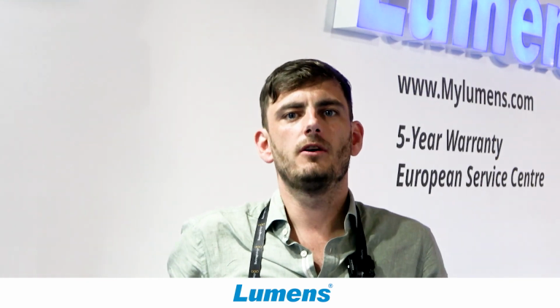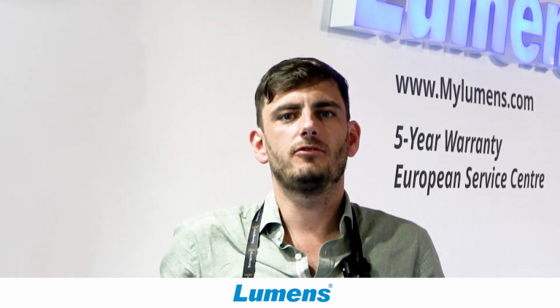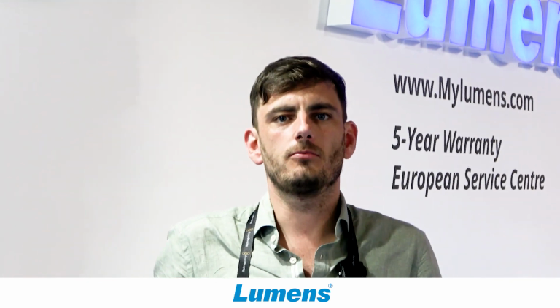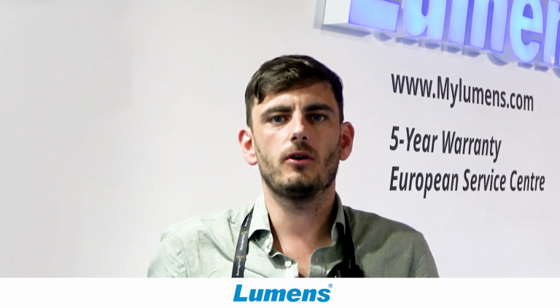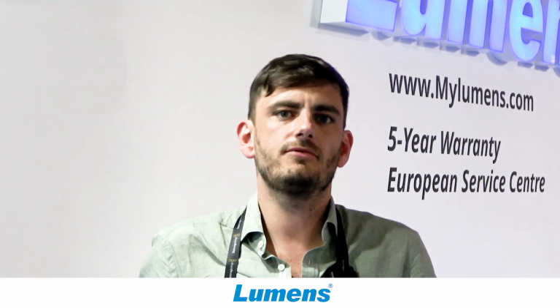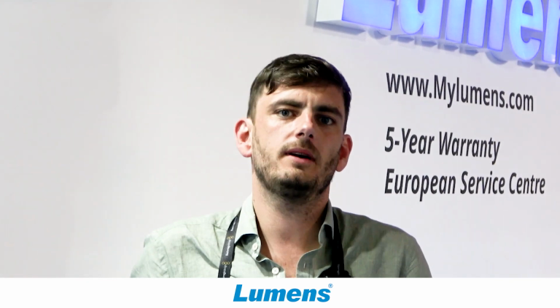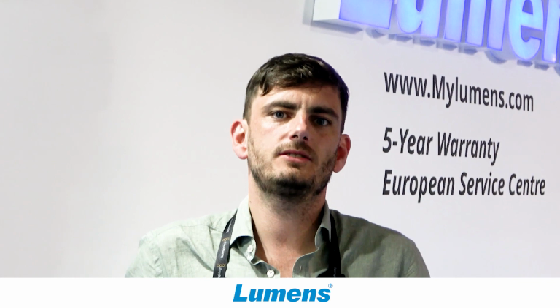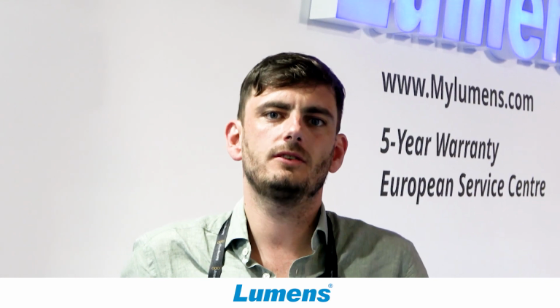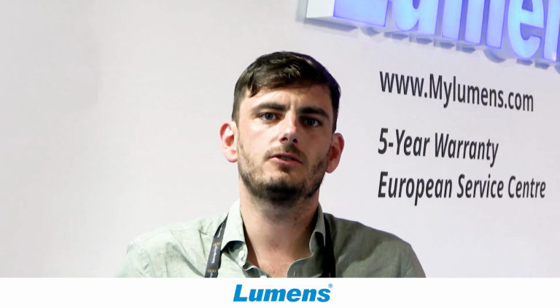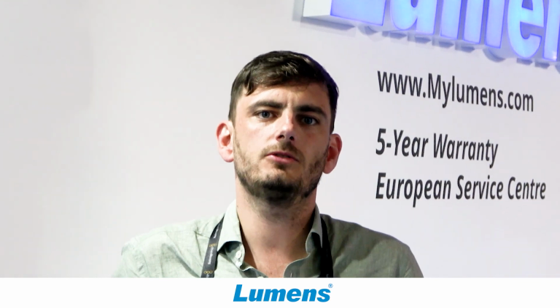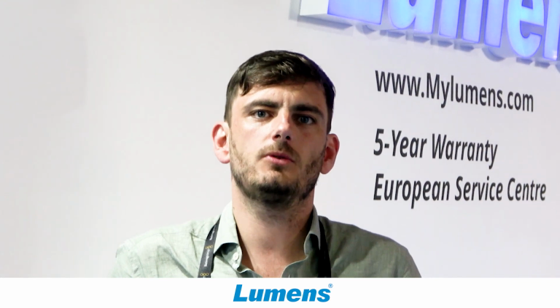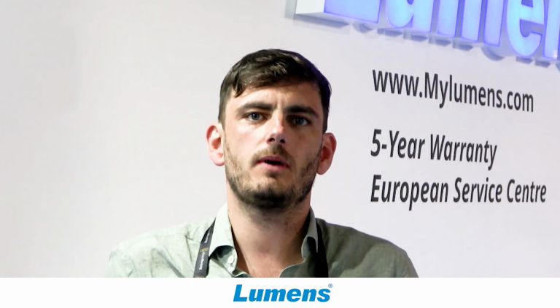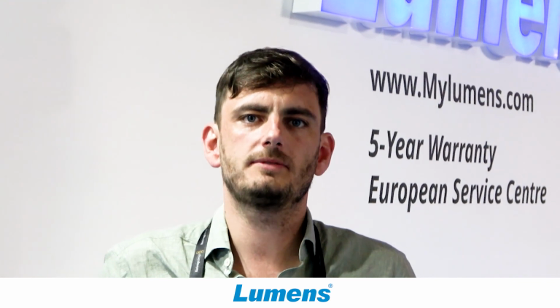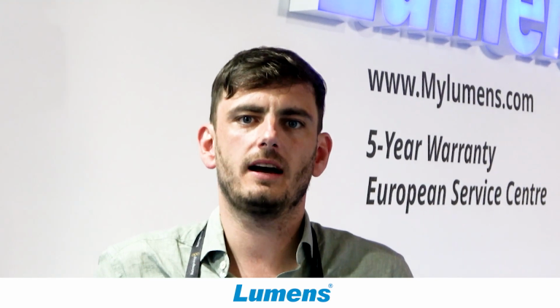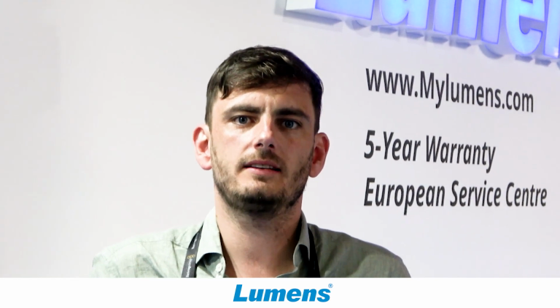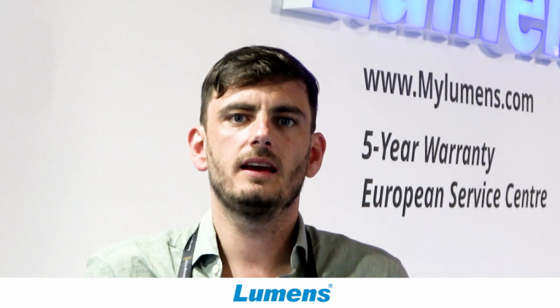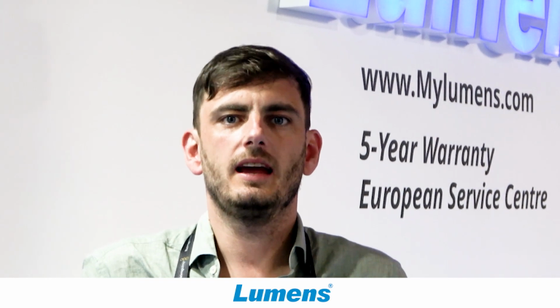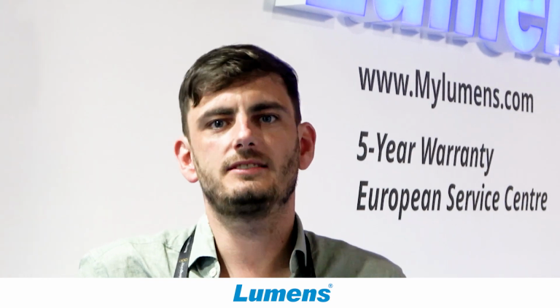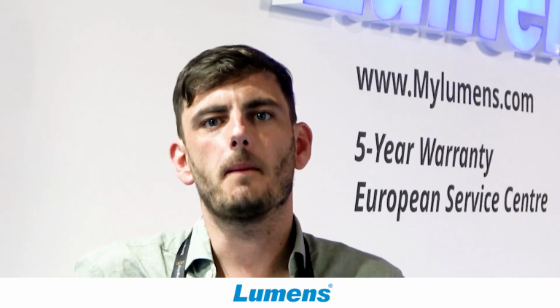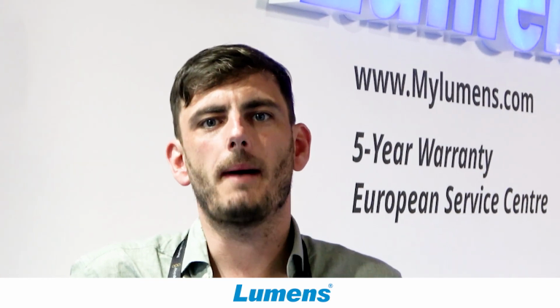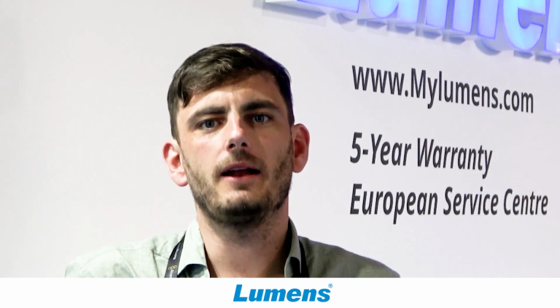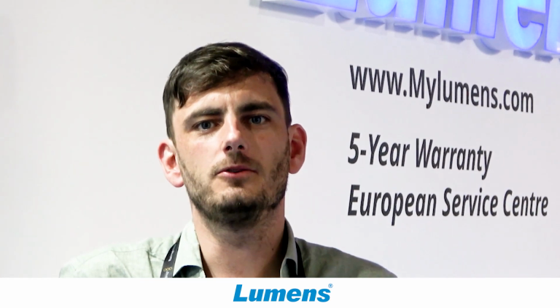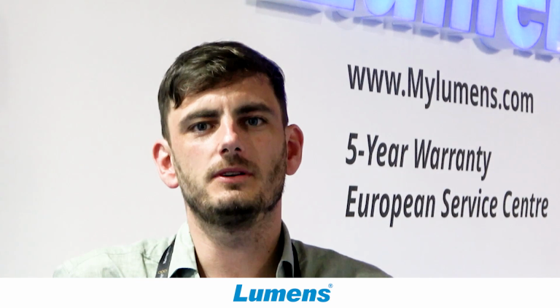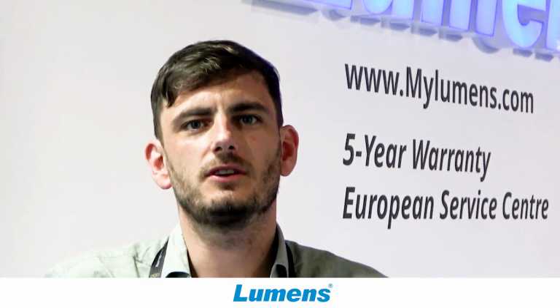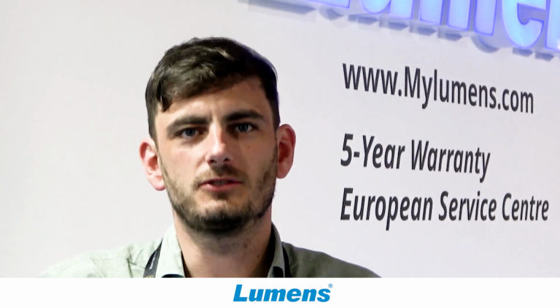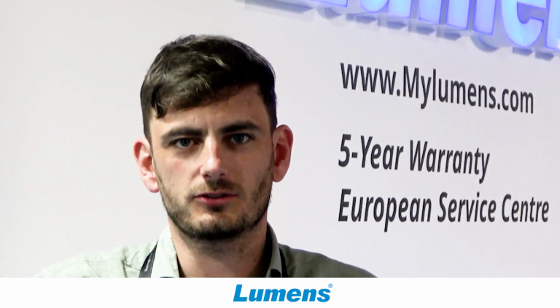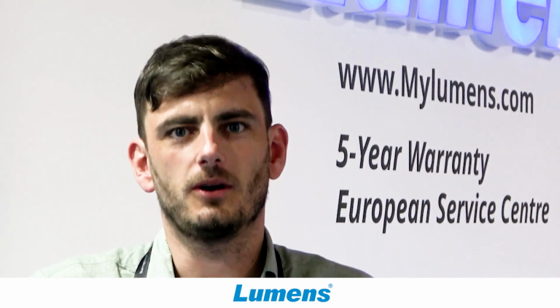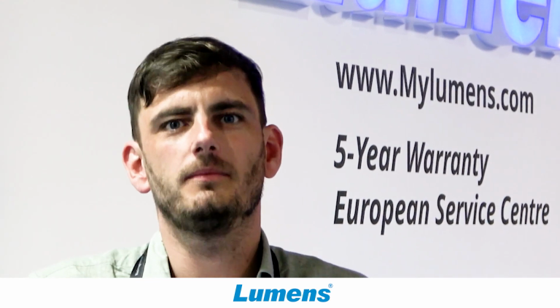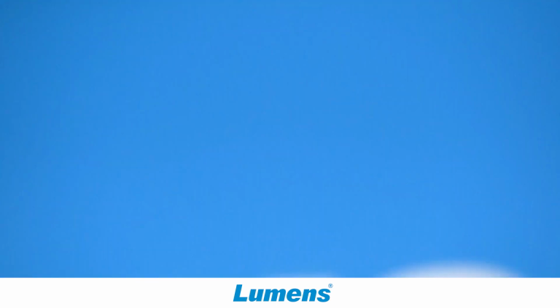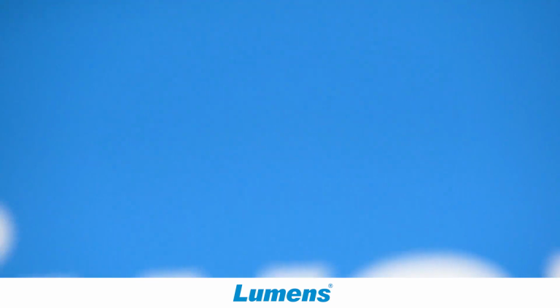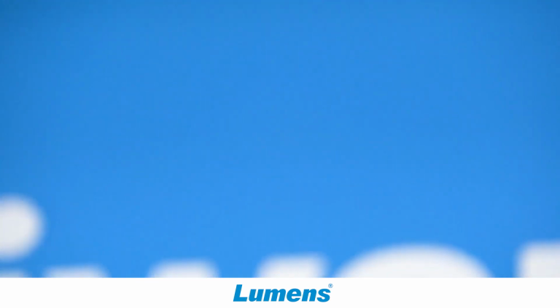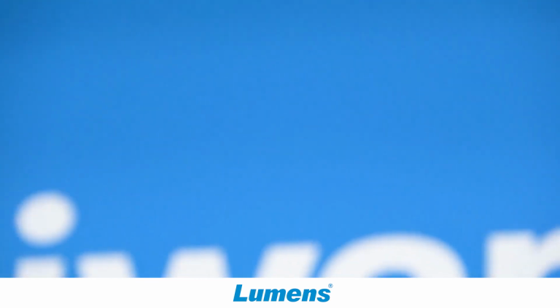For more information, go to our website at mylumens.com. Thank you.